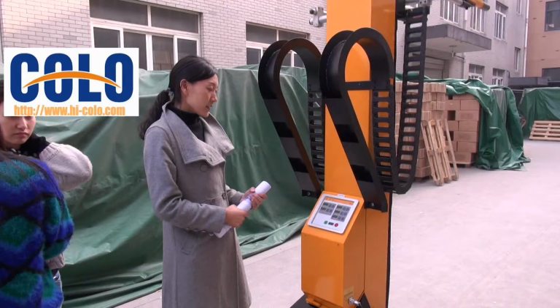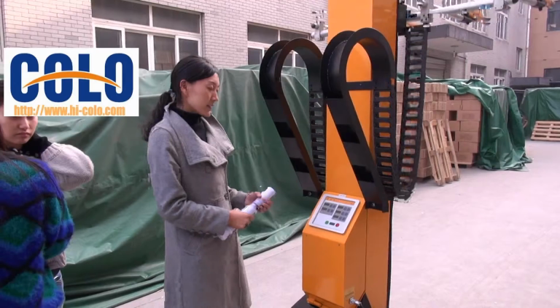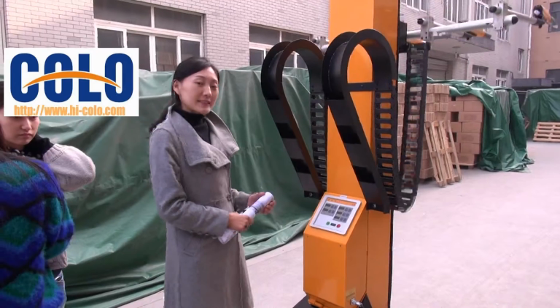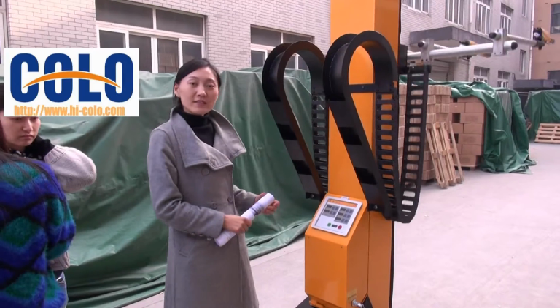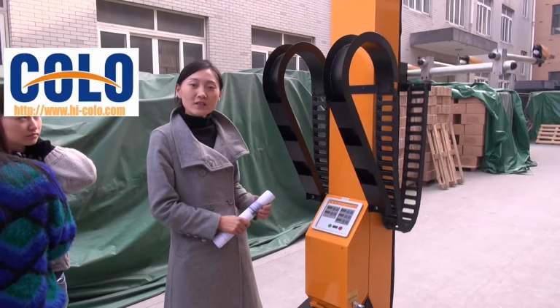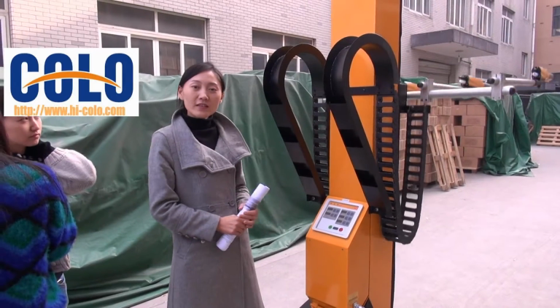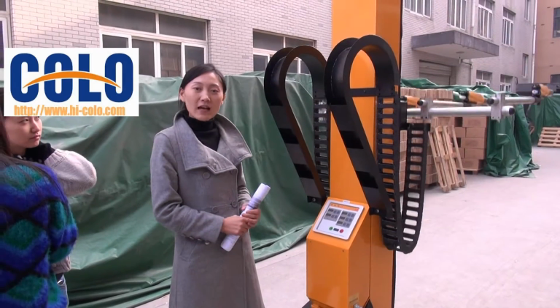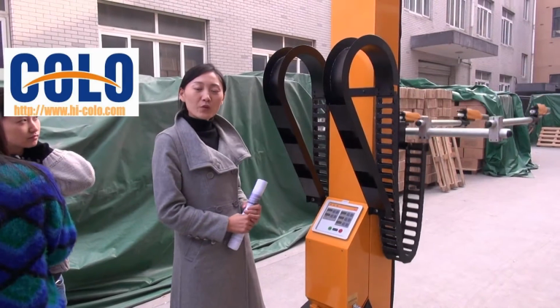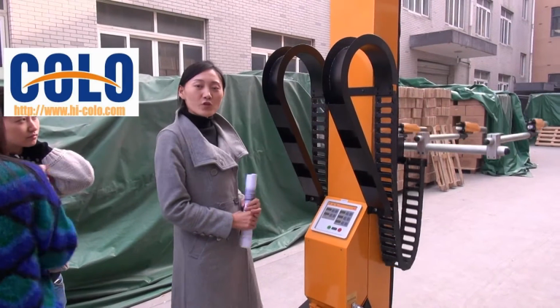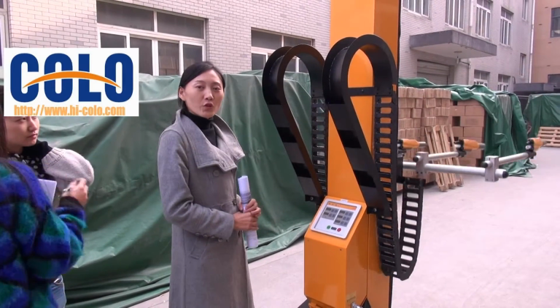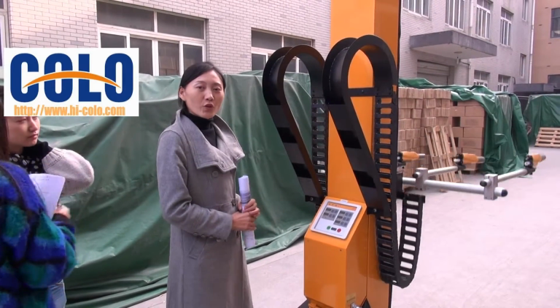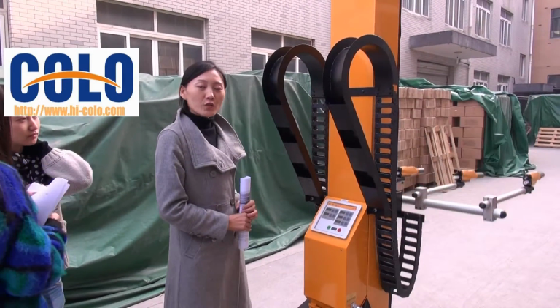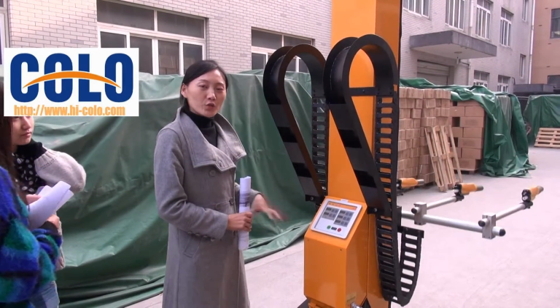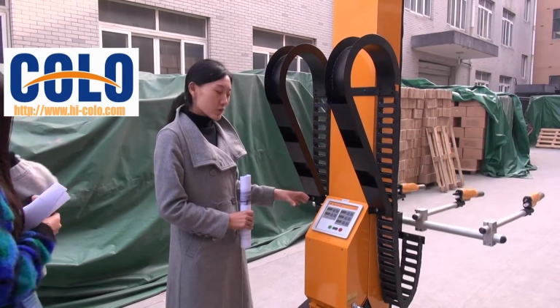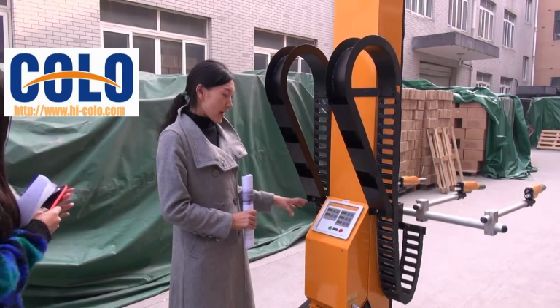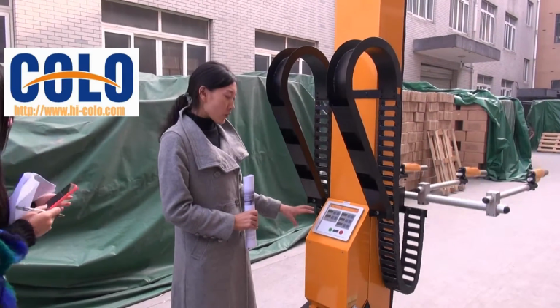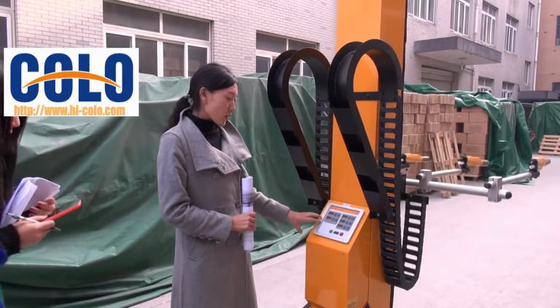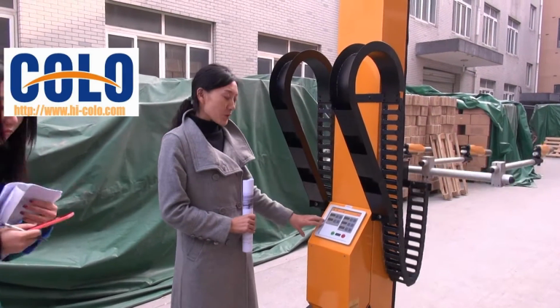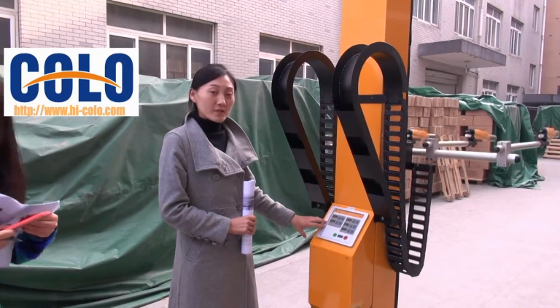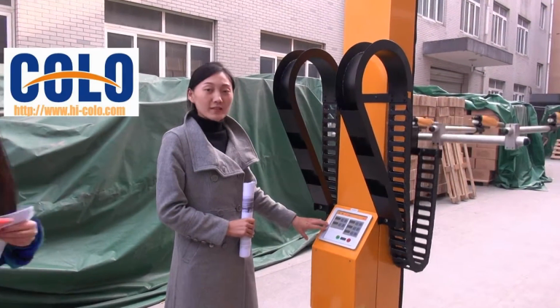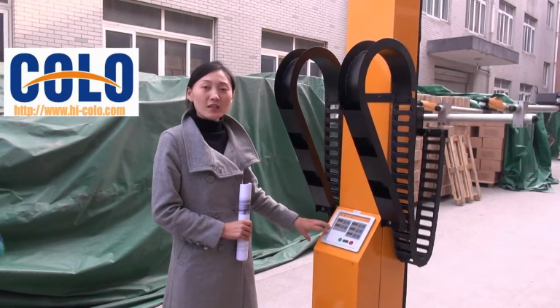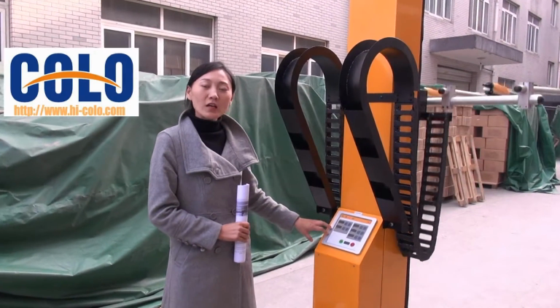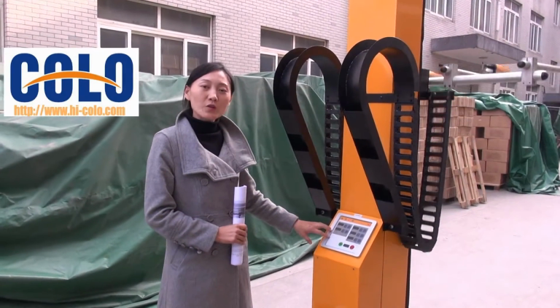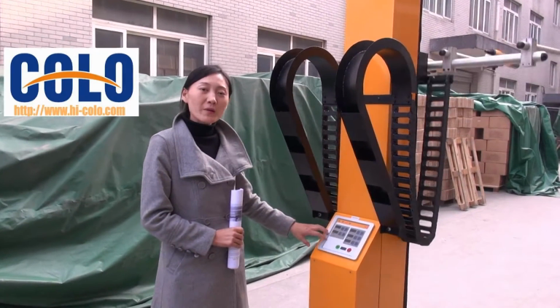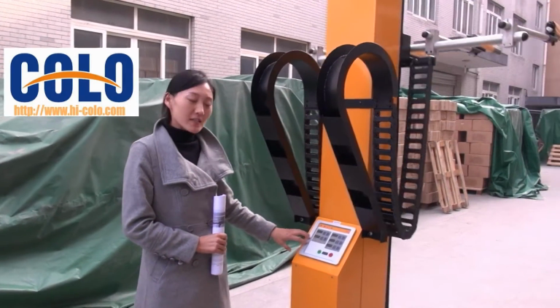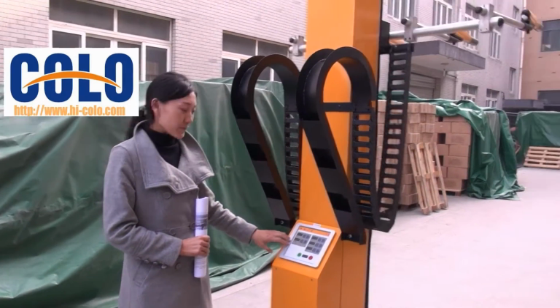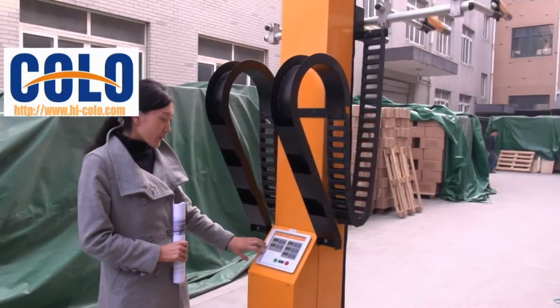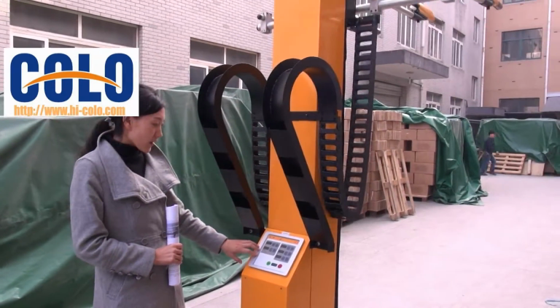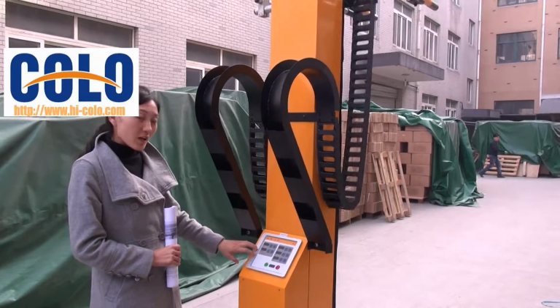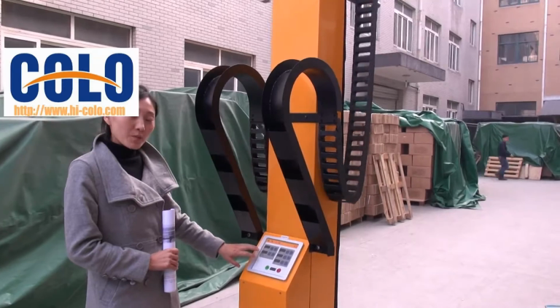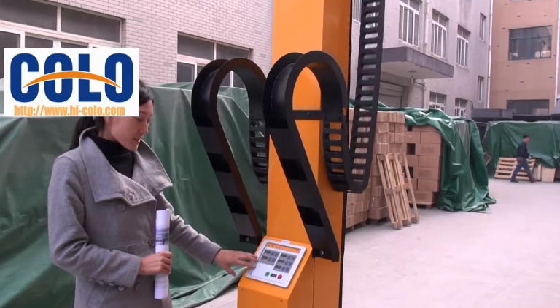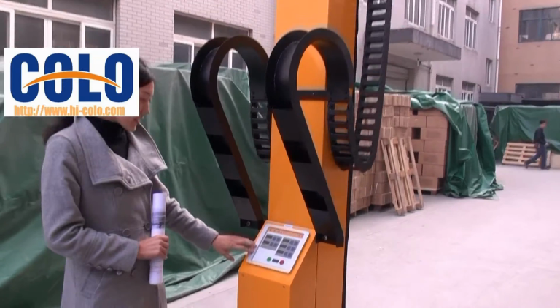This is Sonya. I will show you how to use our refrigerator conservation machine.